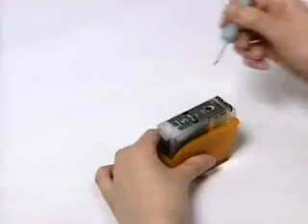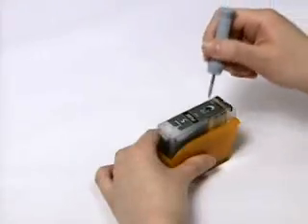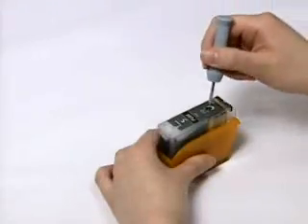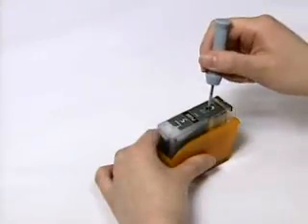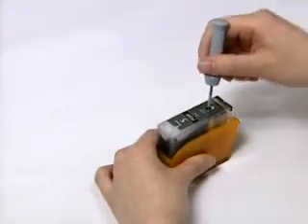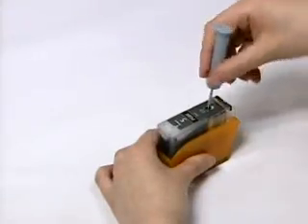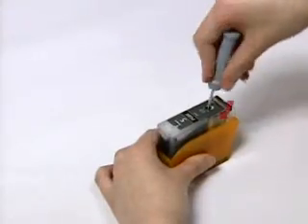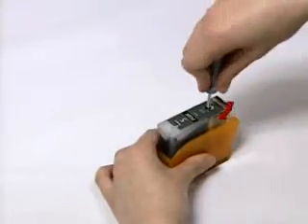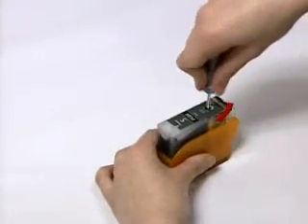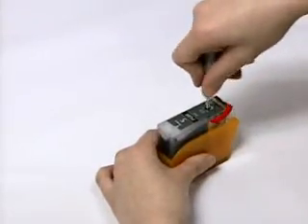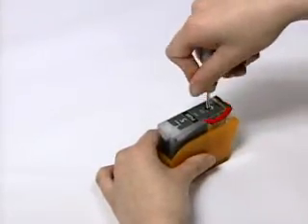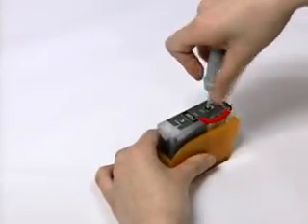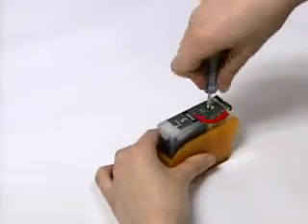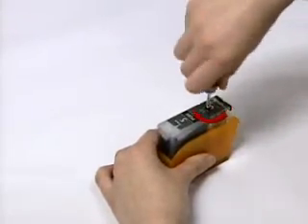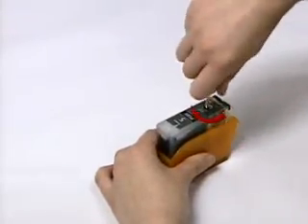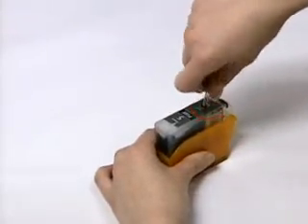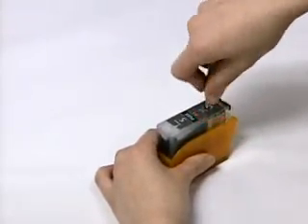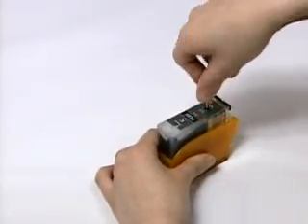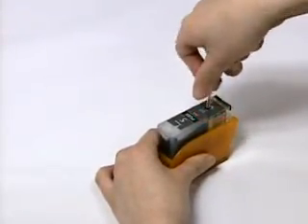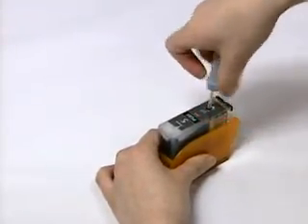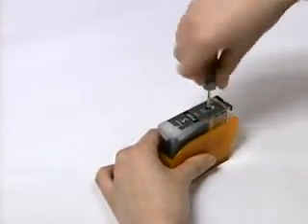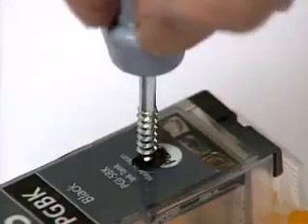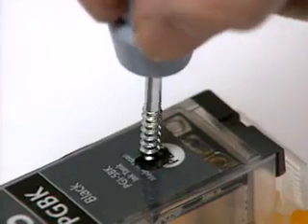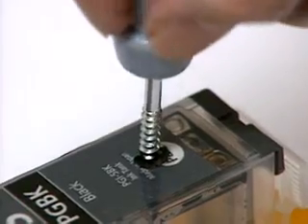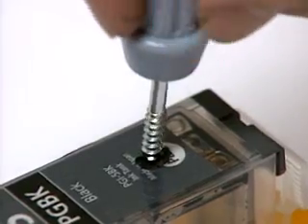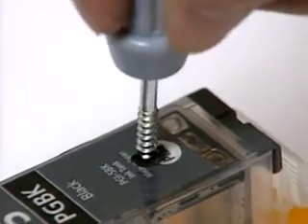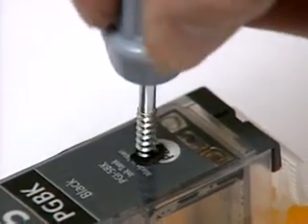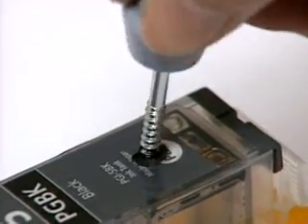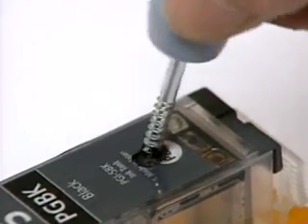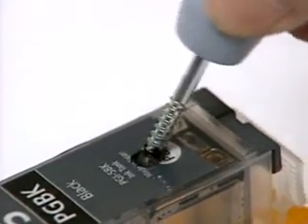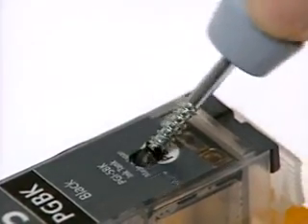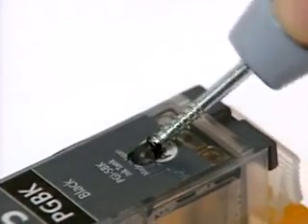With the supplied gimlet, take out the ball to create an ink injection inlet.